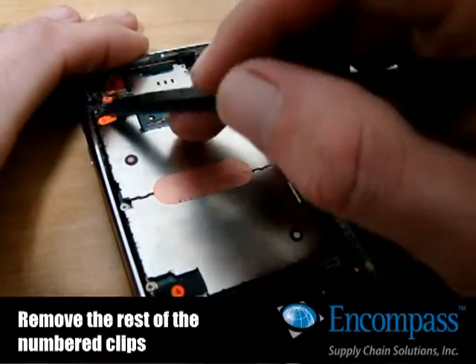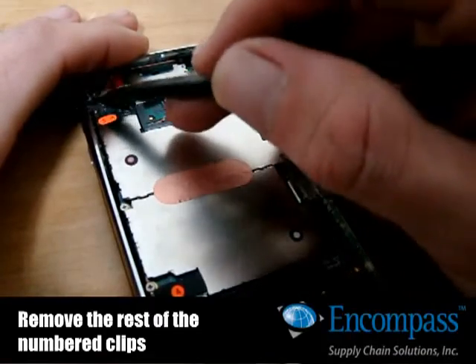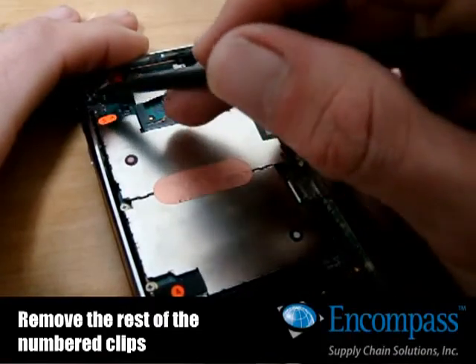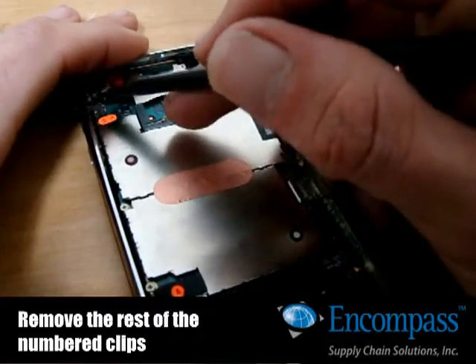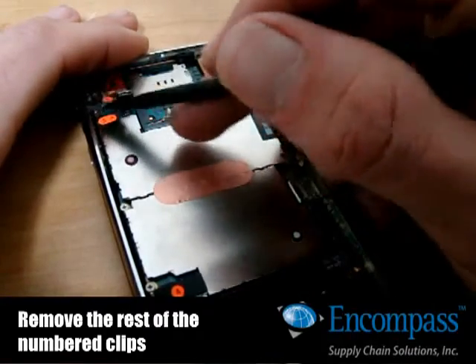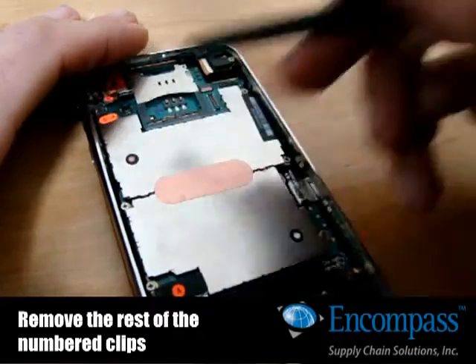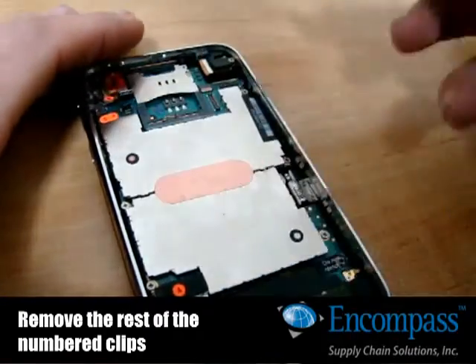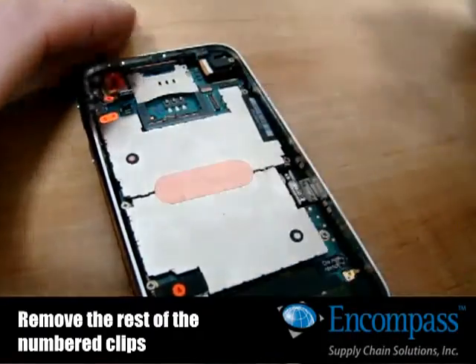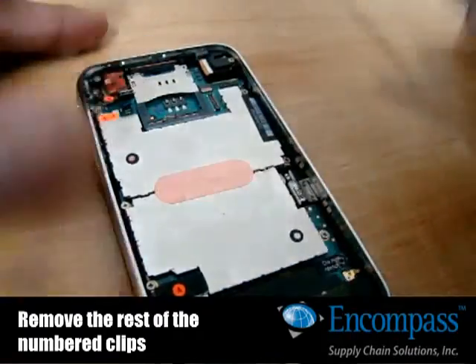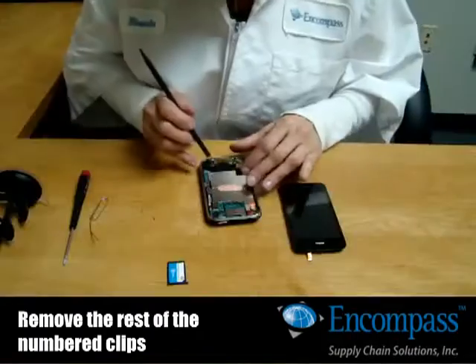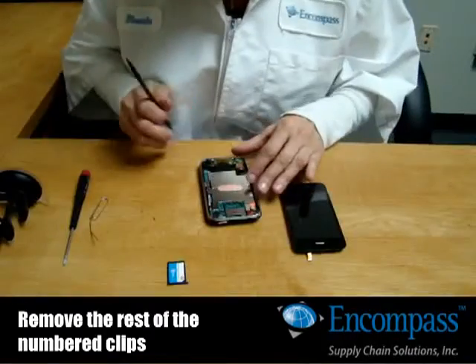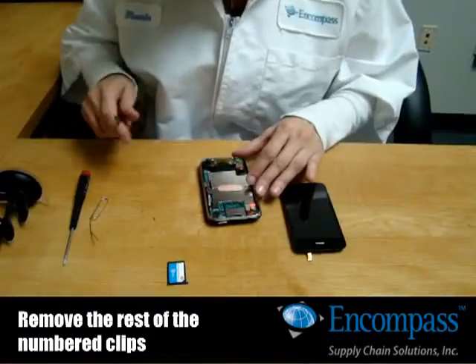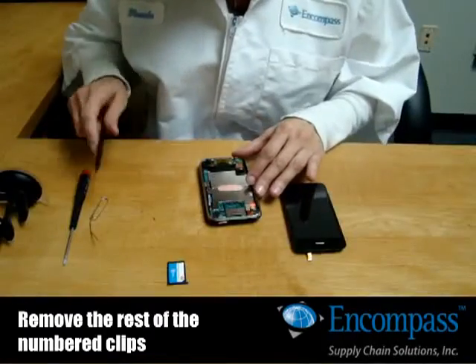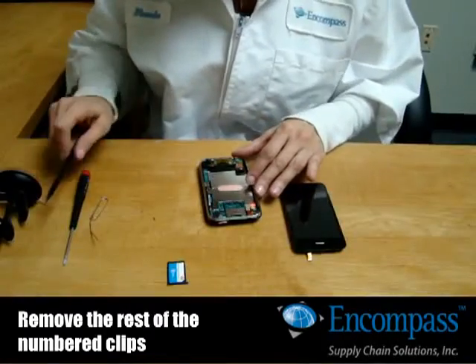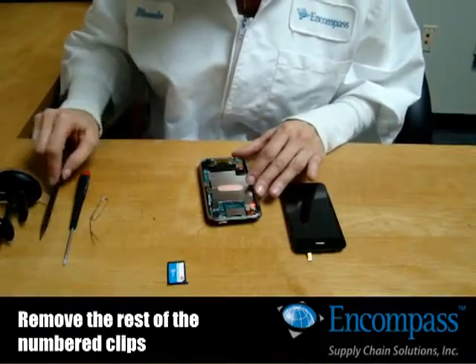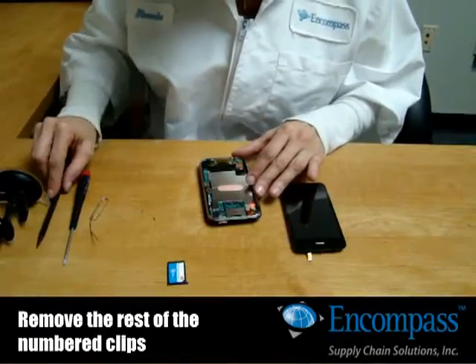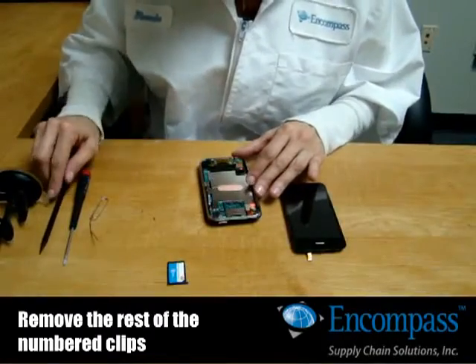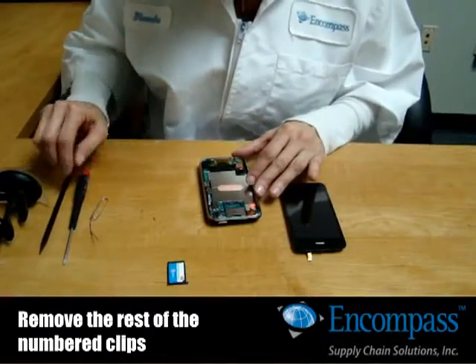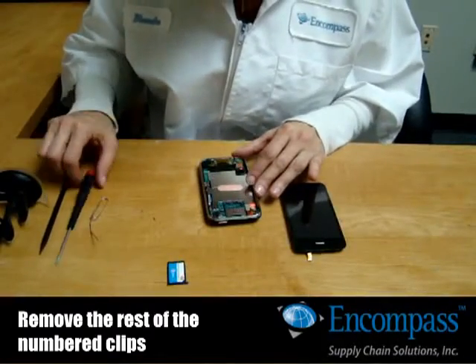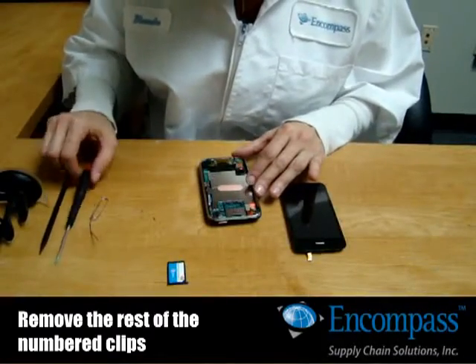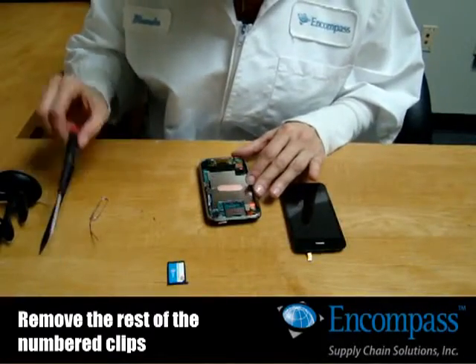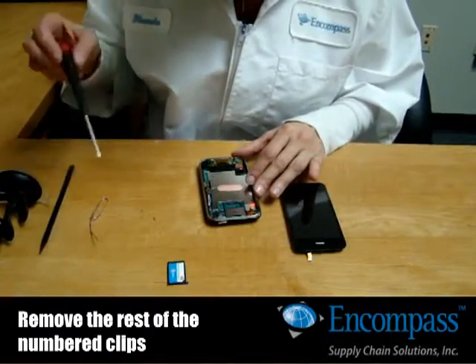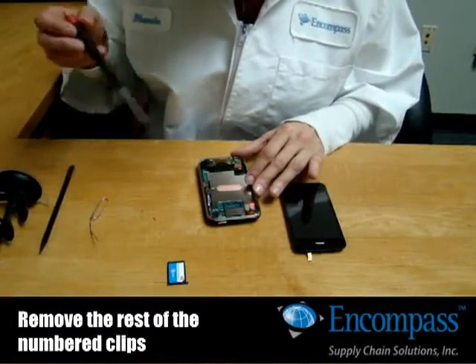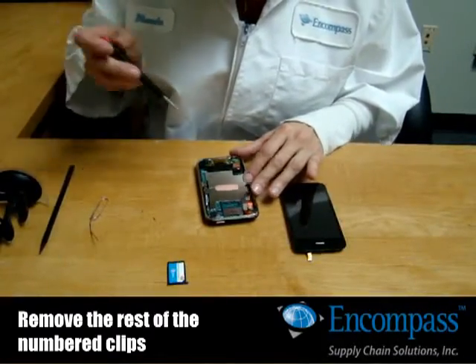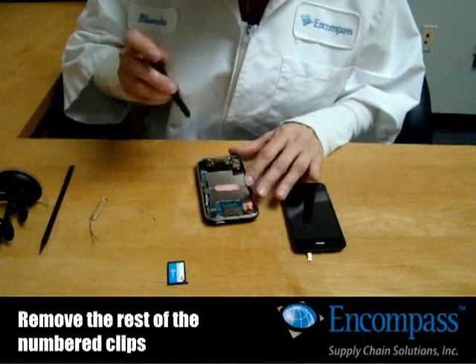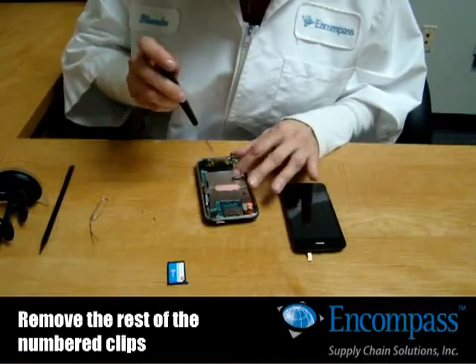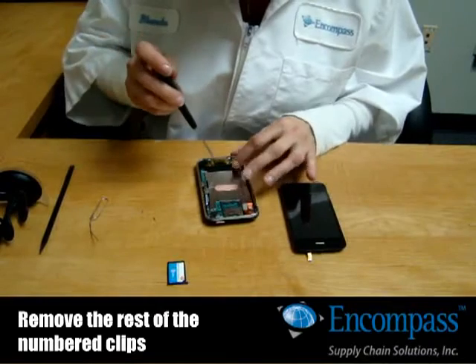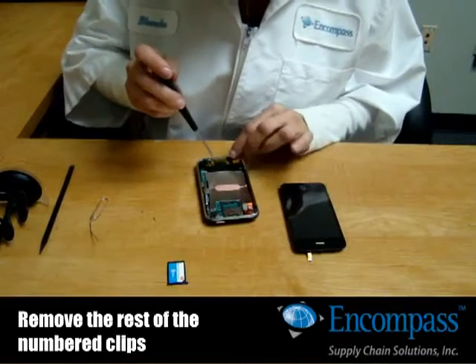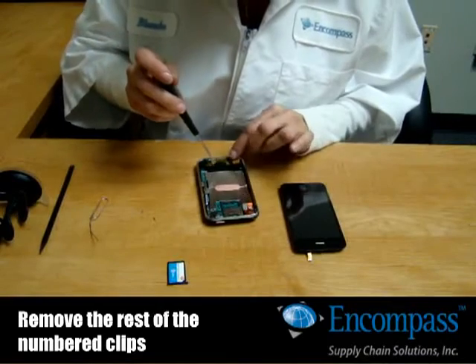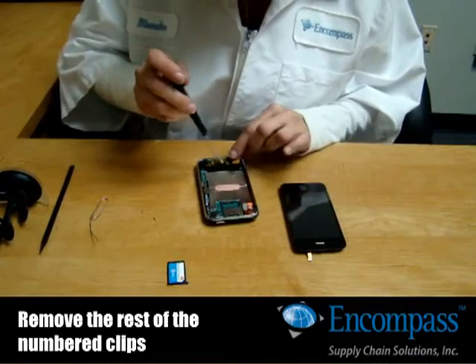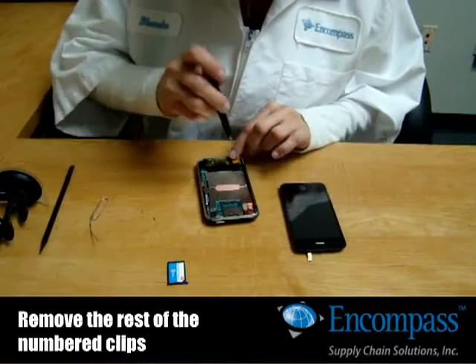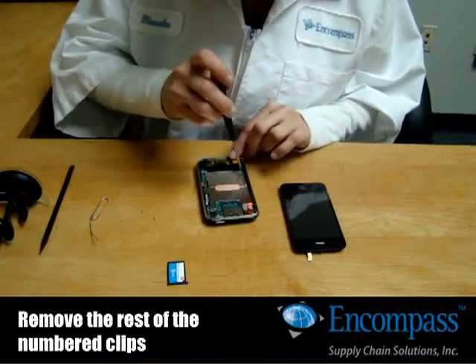Remove the screws on the main board. There are seven, and one is hidden under the Do Not Remove sticker.